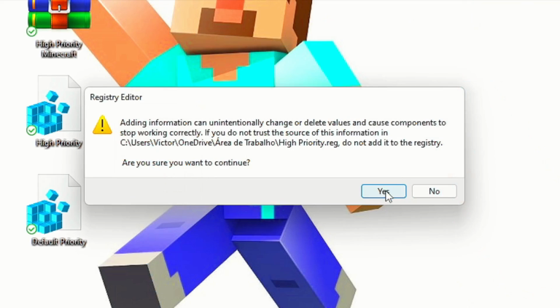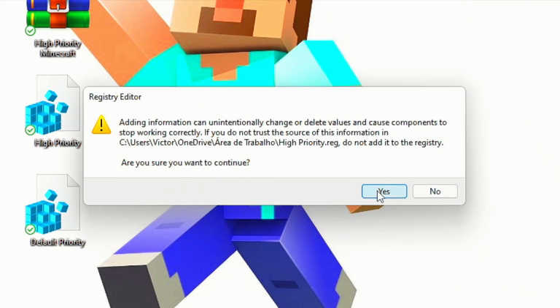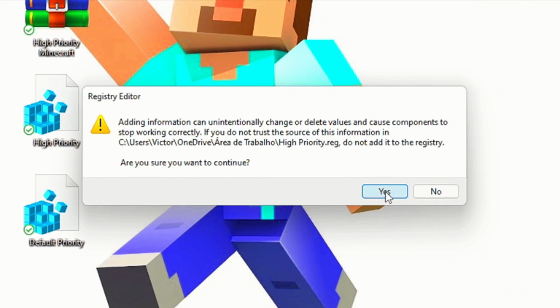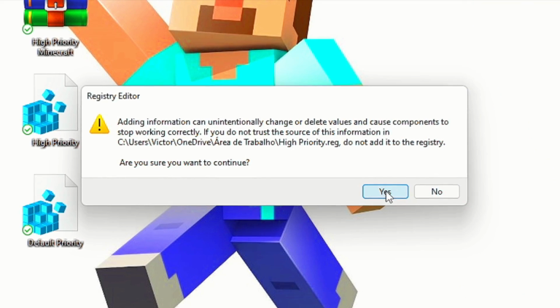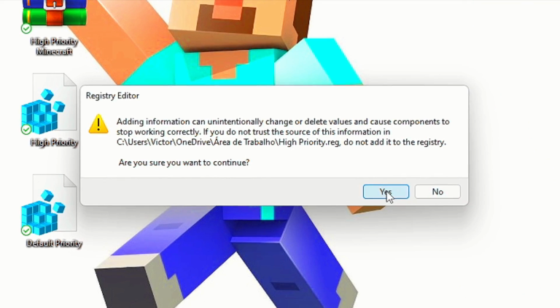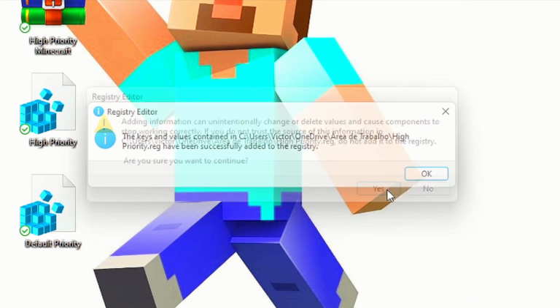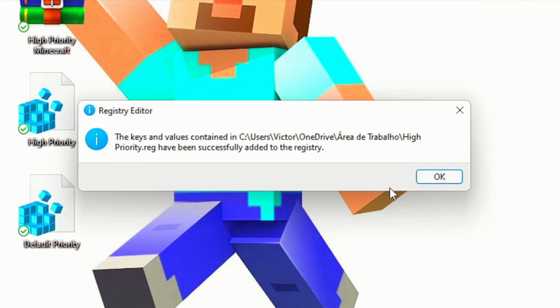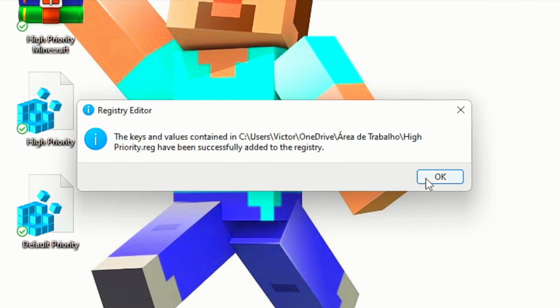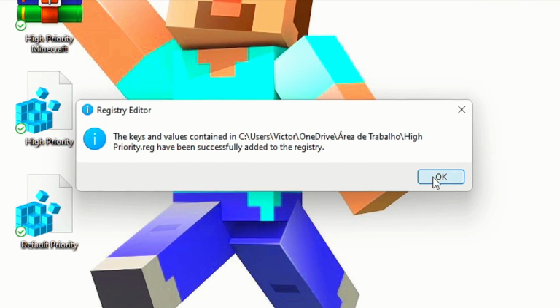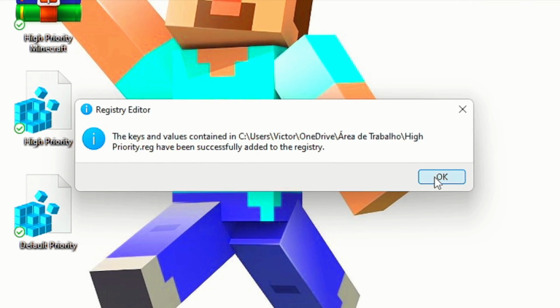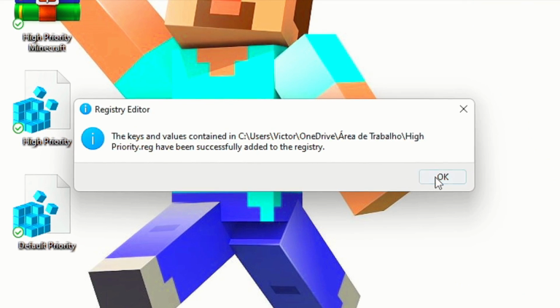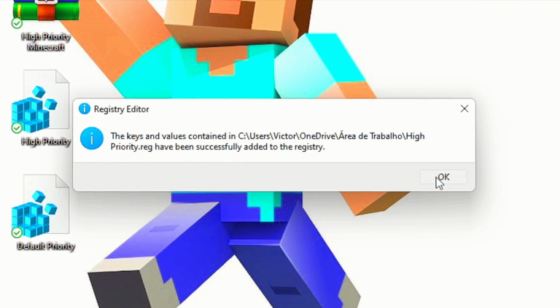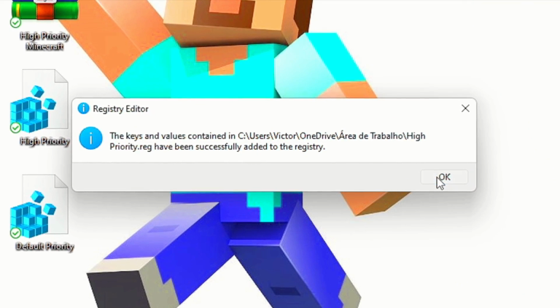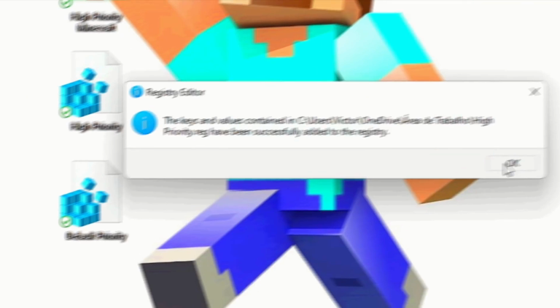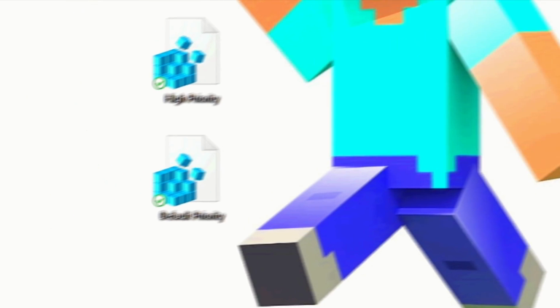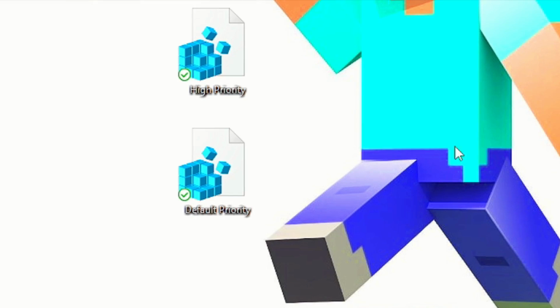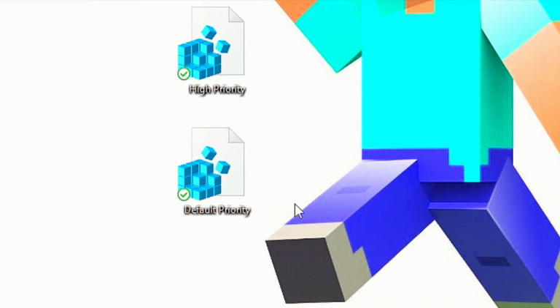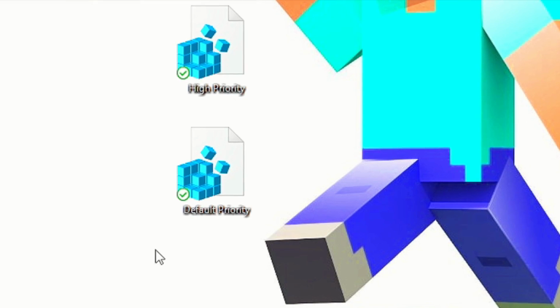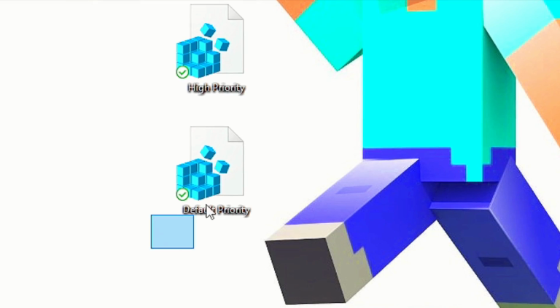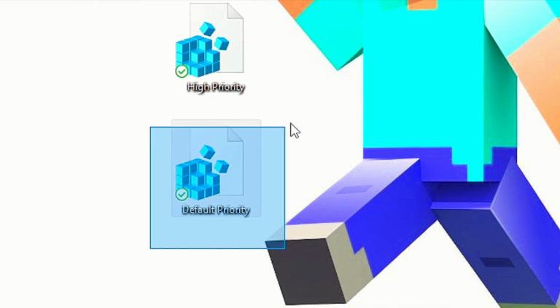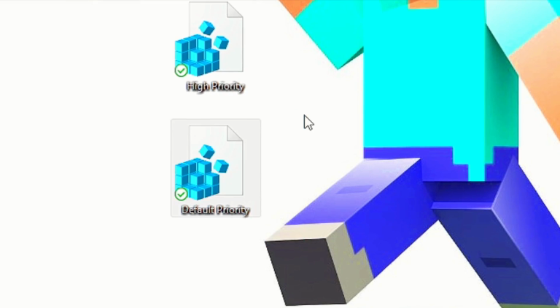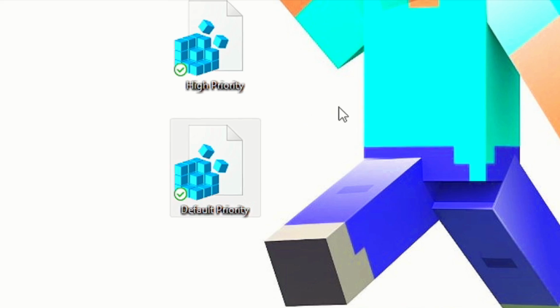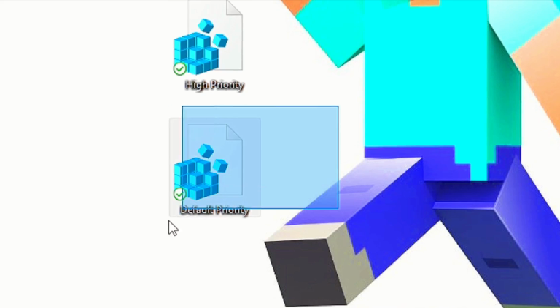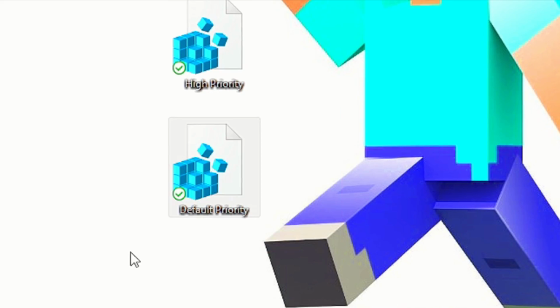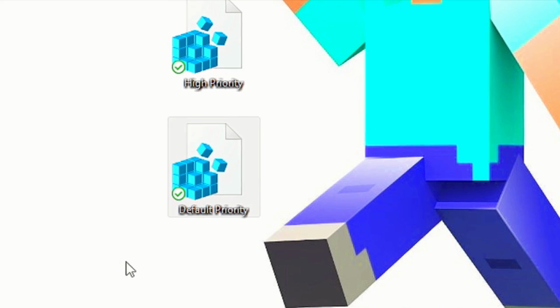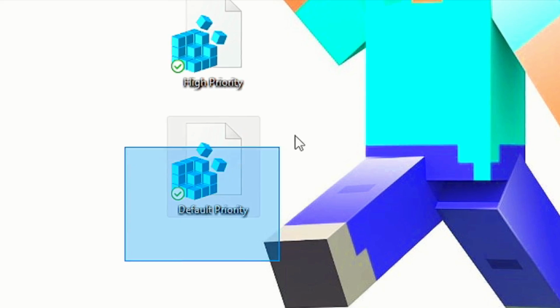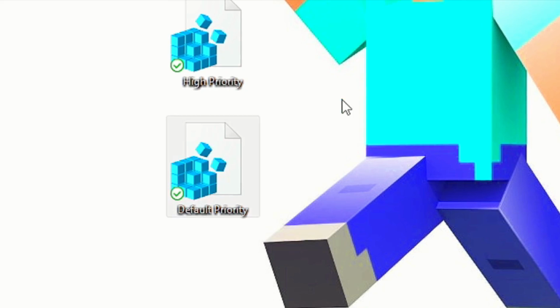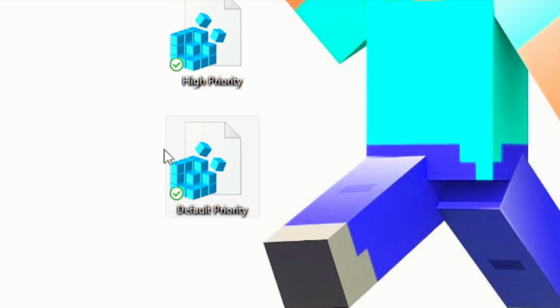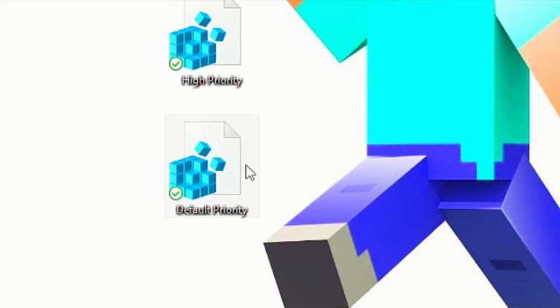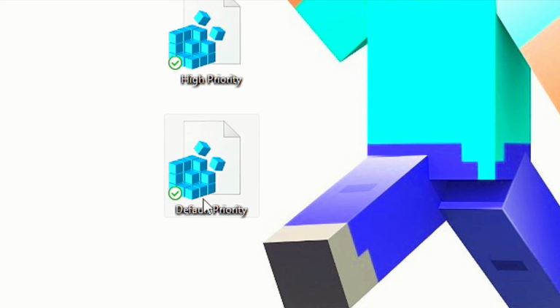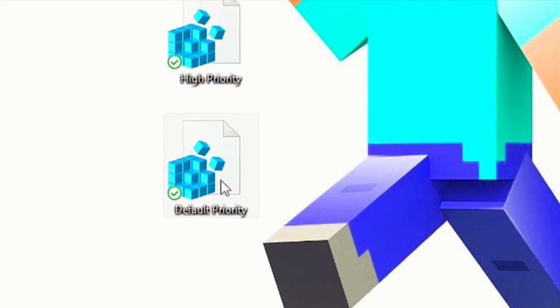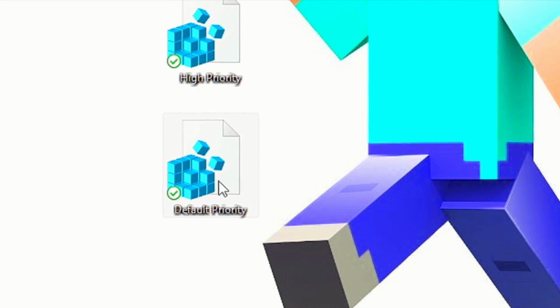And lastly, click on Yes and OK to apply the change. And if you want to undo this, merge the file Default Priority.